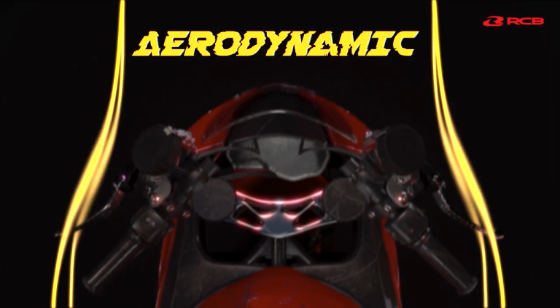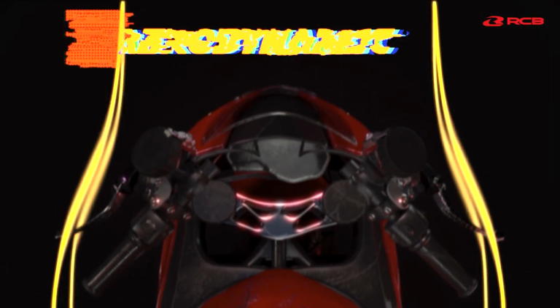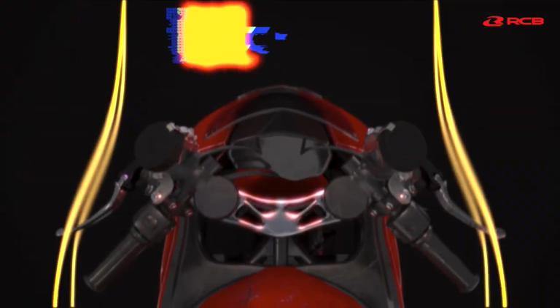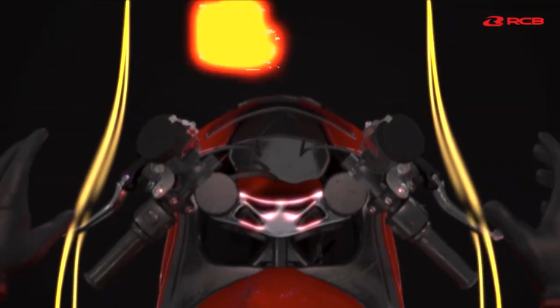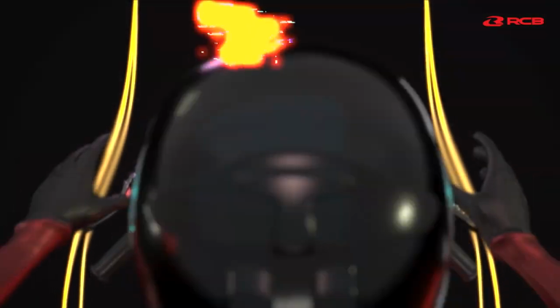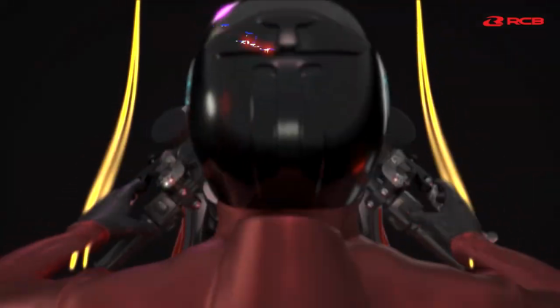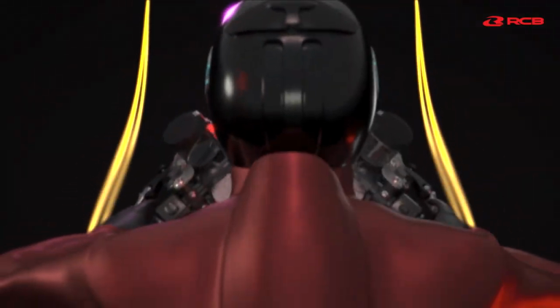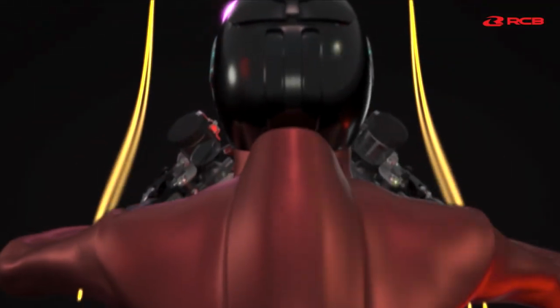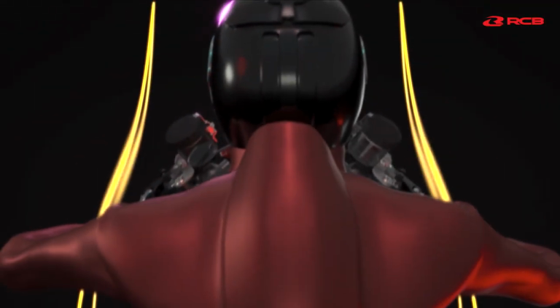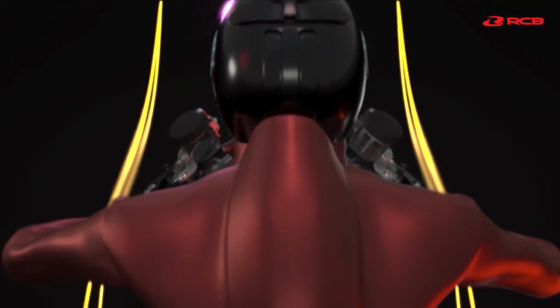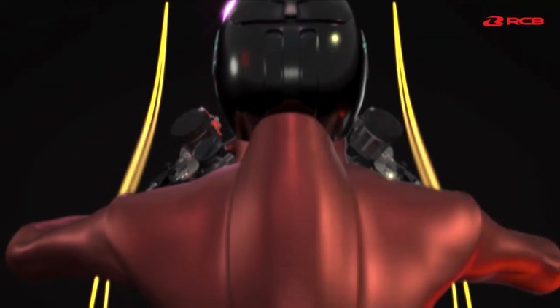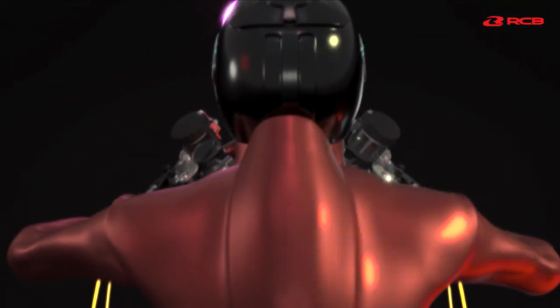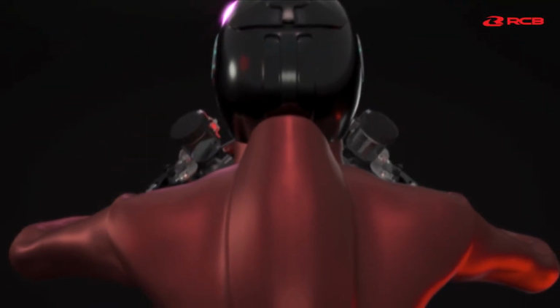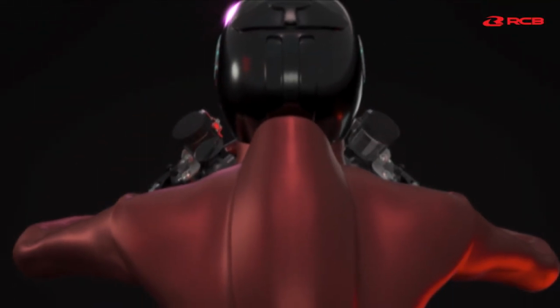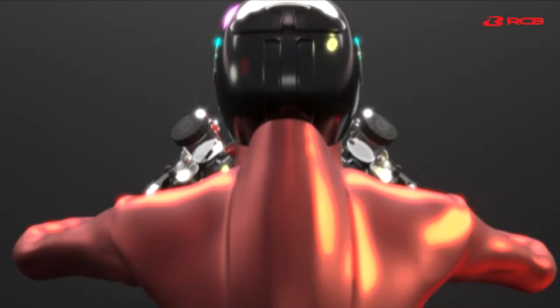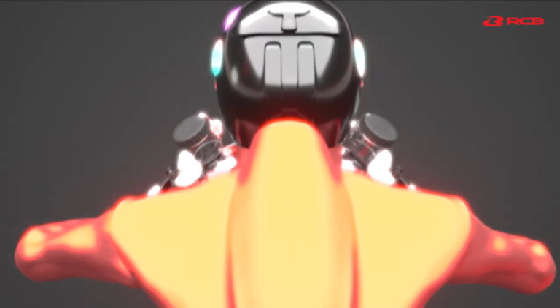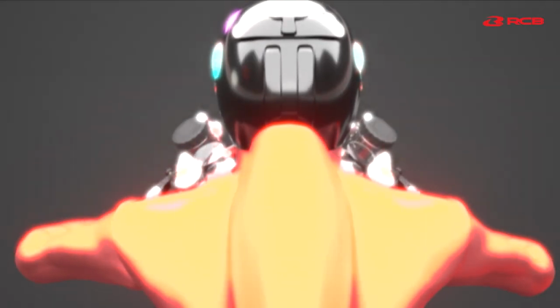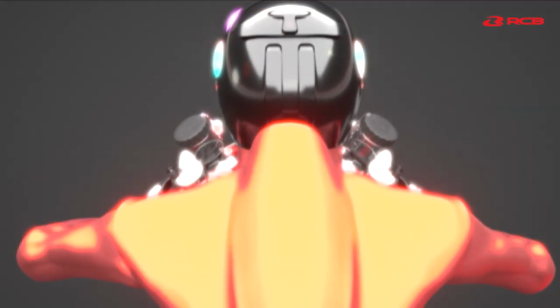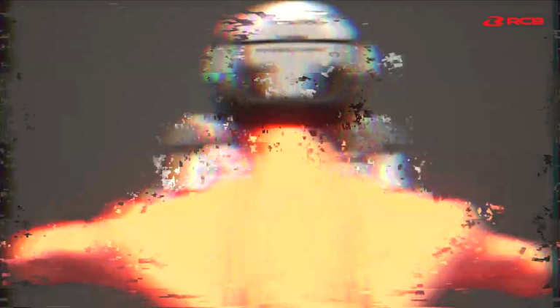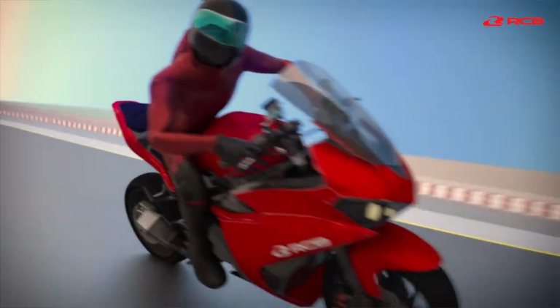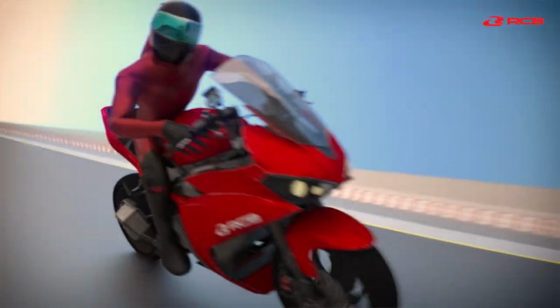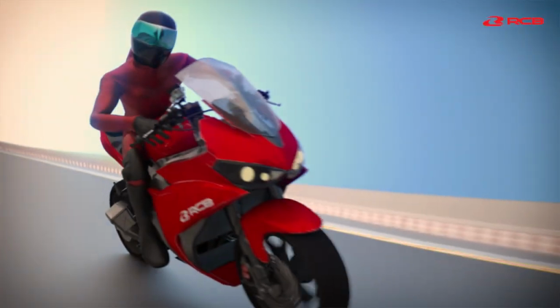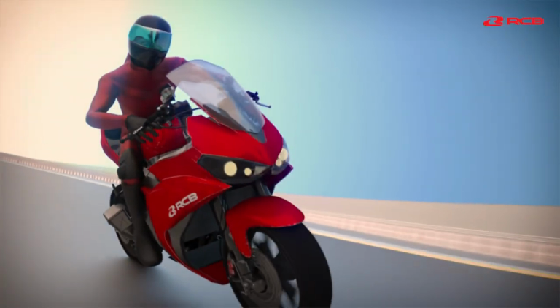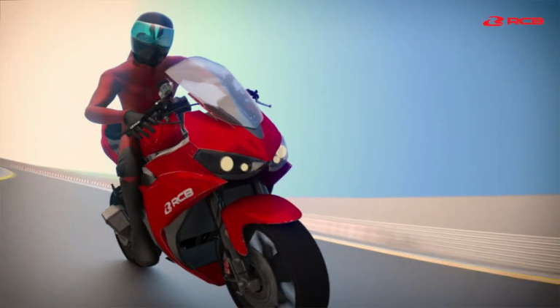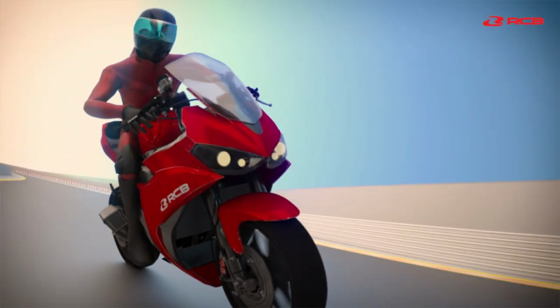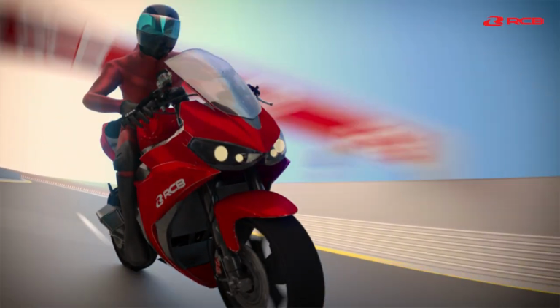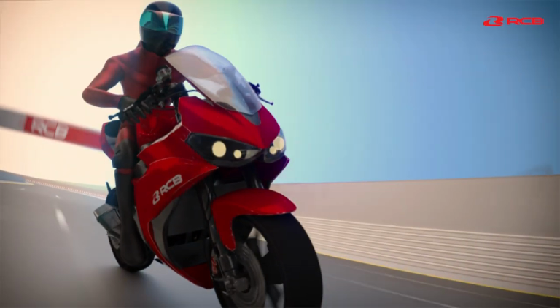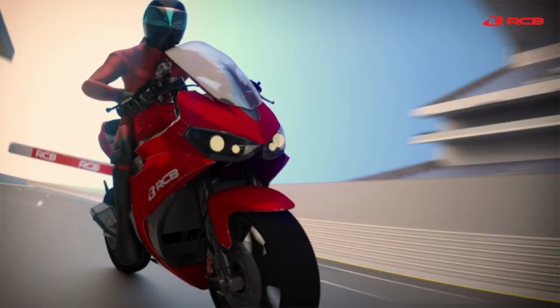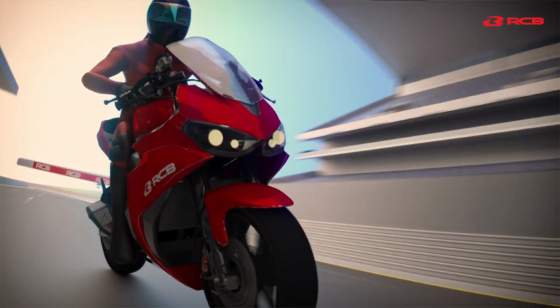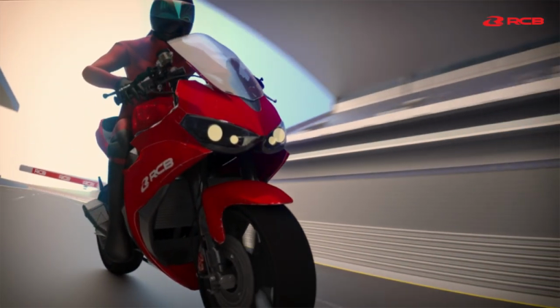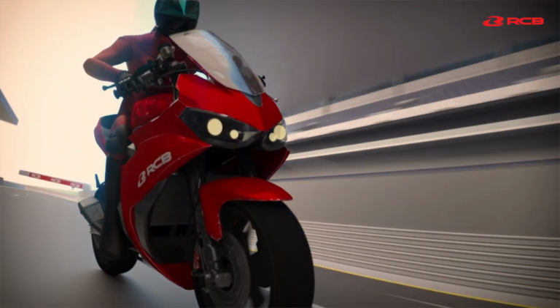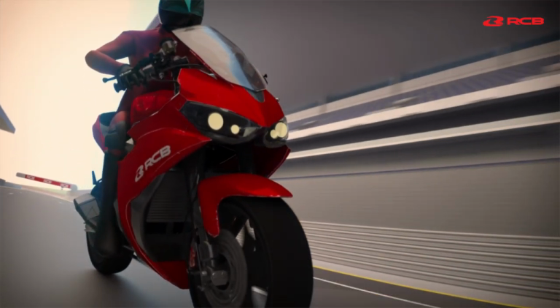So why RCB? Because we build riders' confidence.